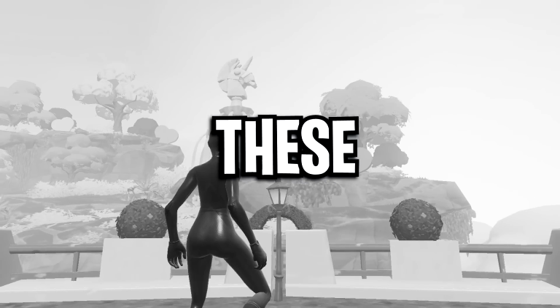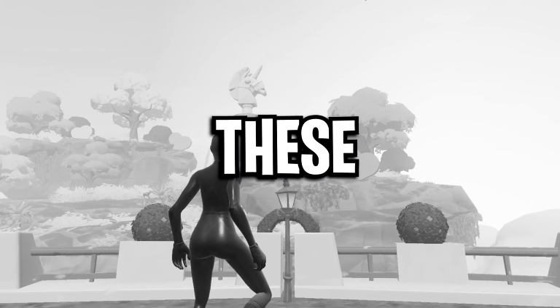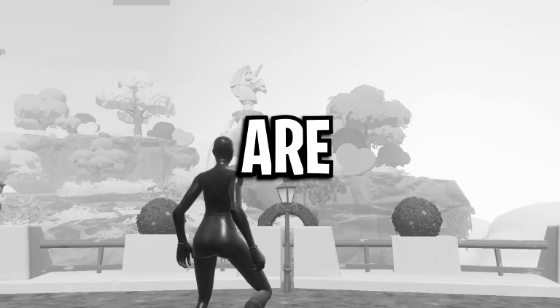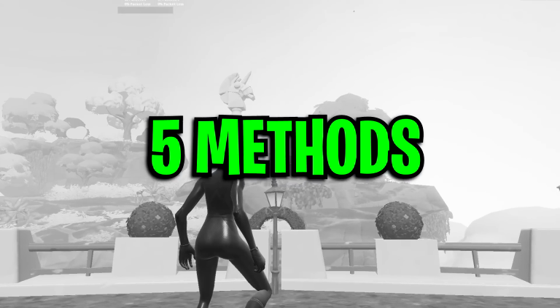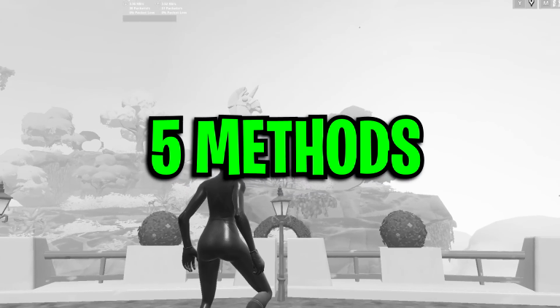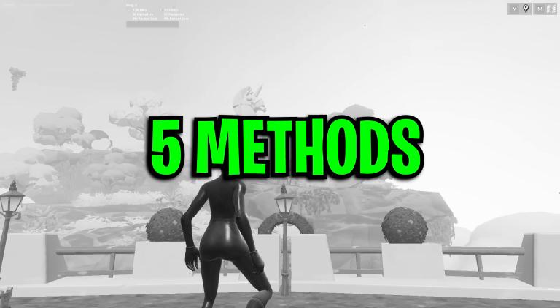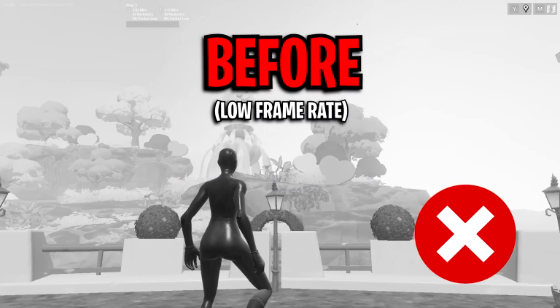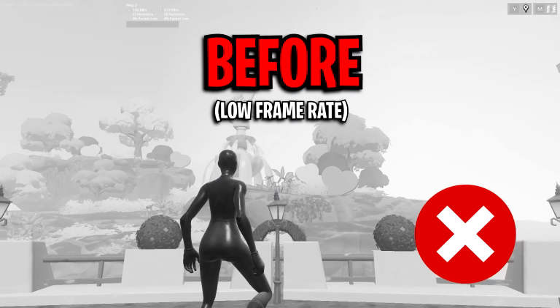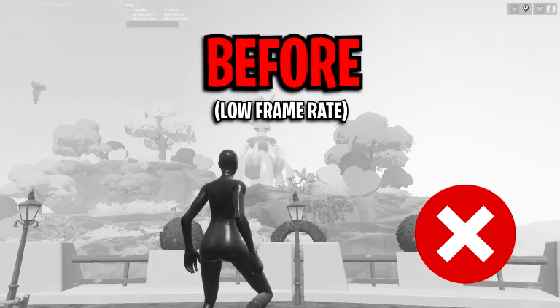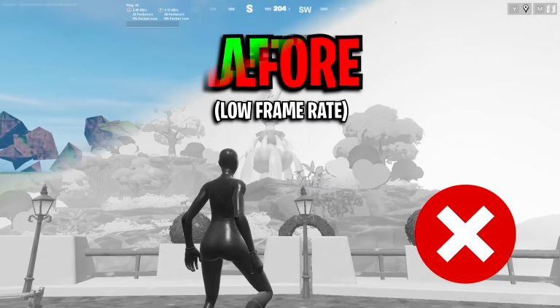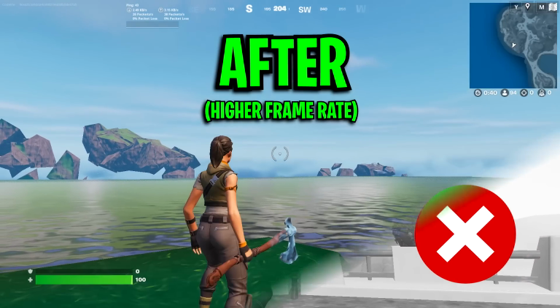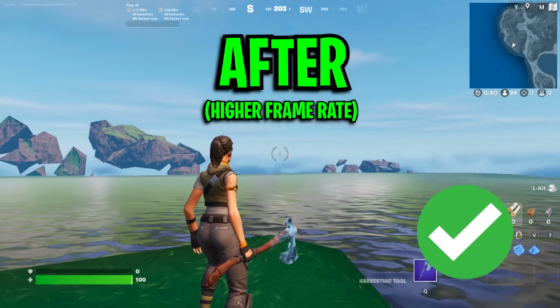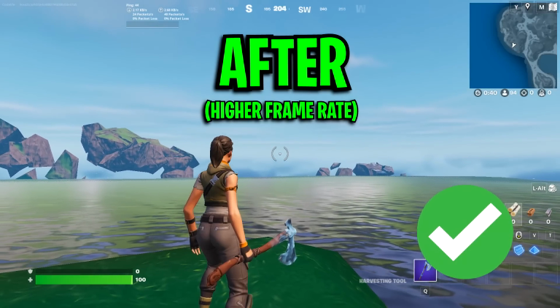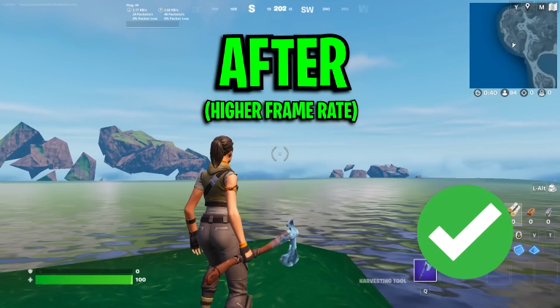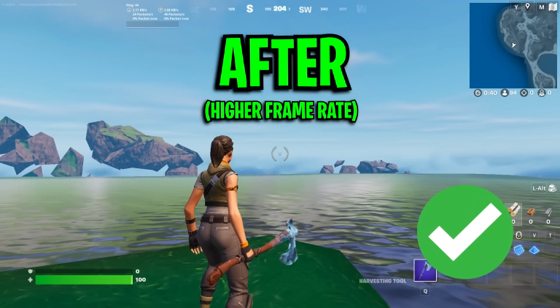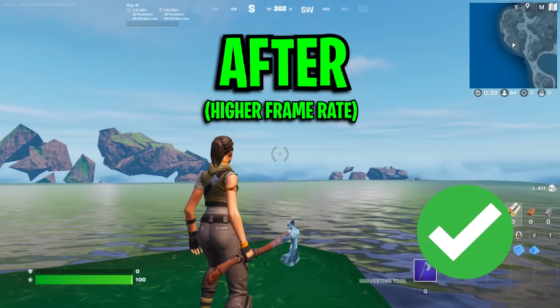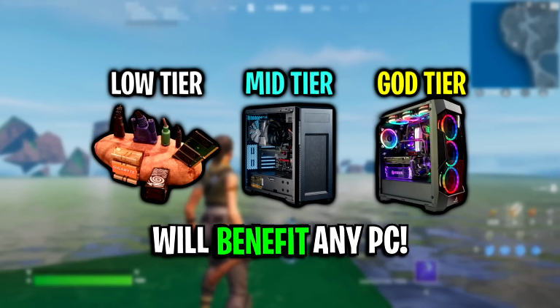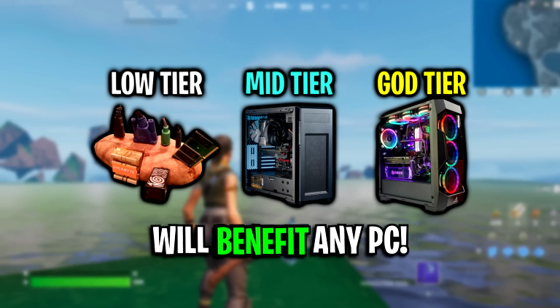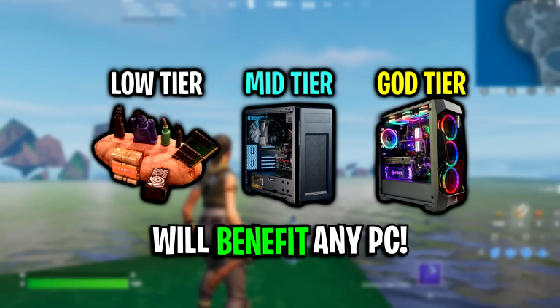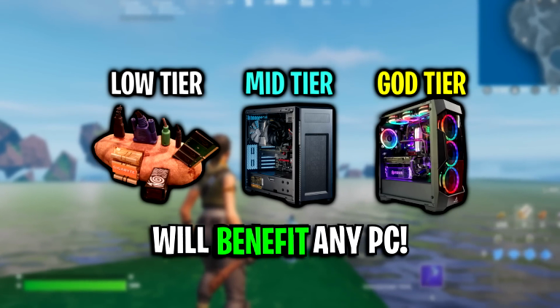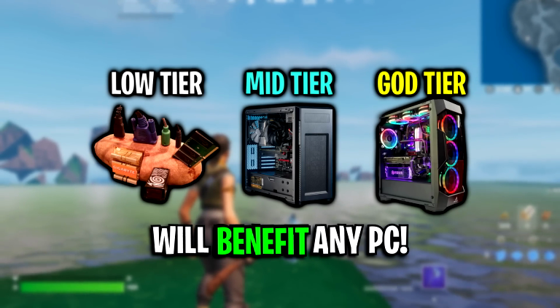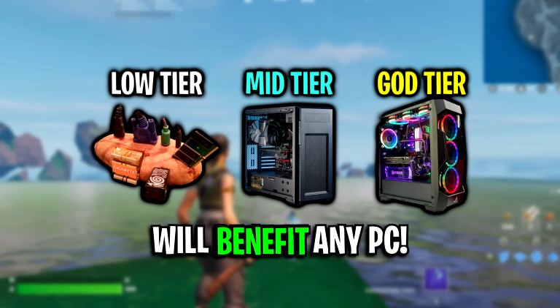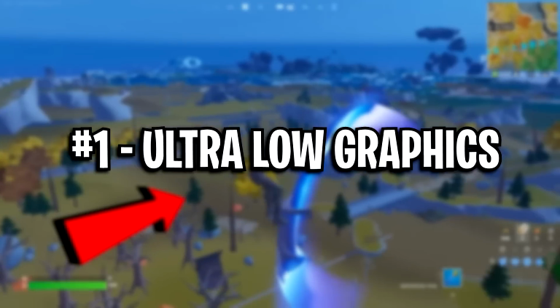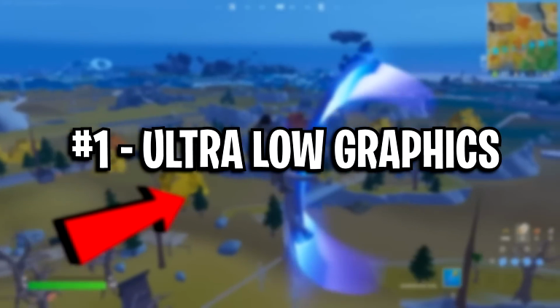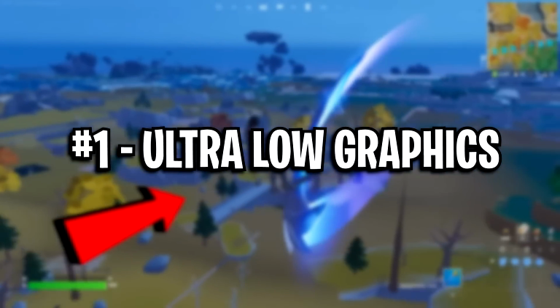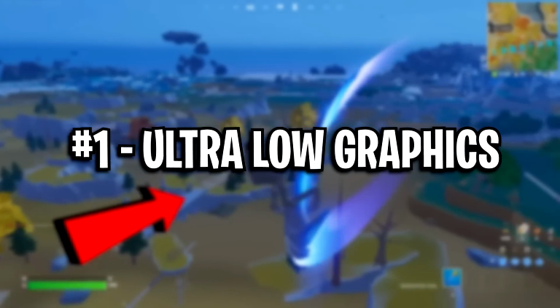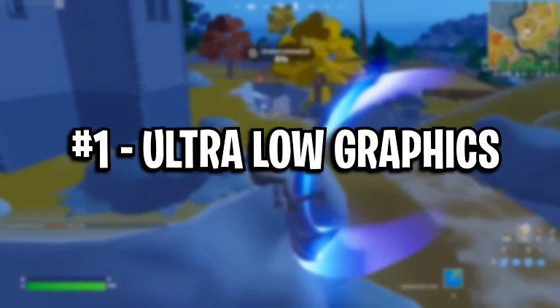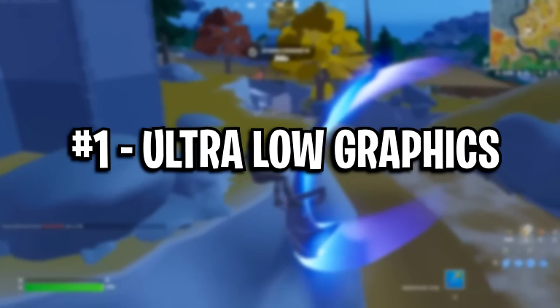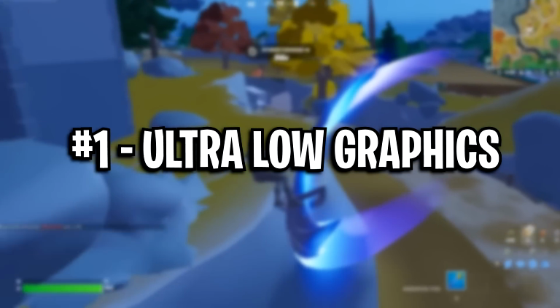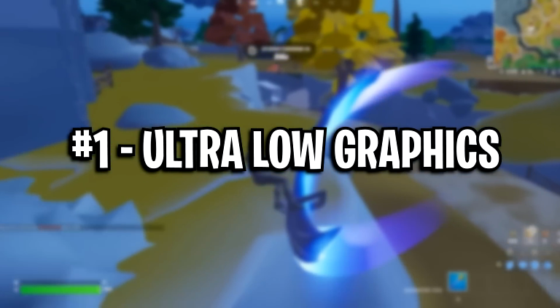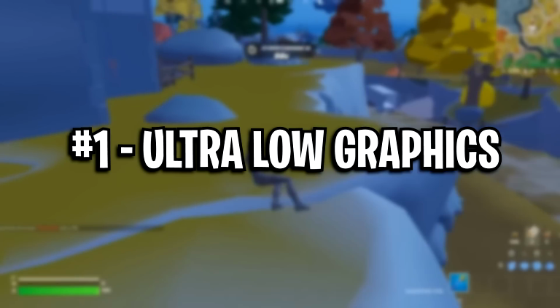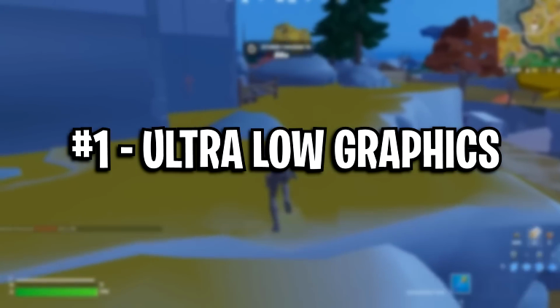These are 5 methods that will help you get higher FPS on any PC. Method 1: use ultra-low graphics.